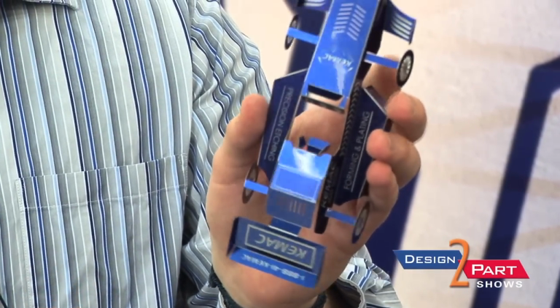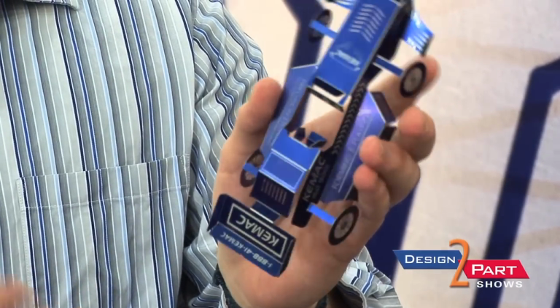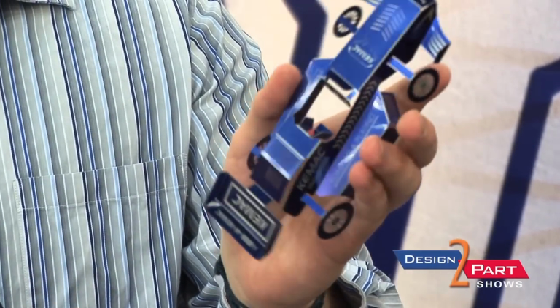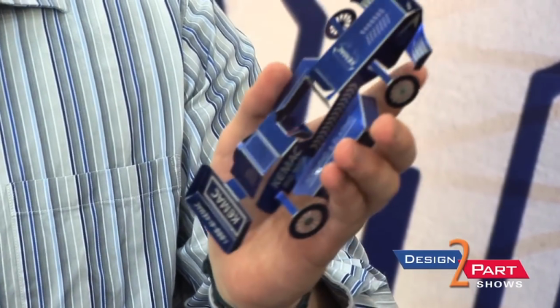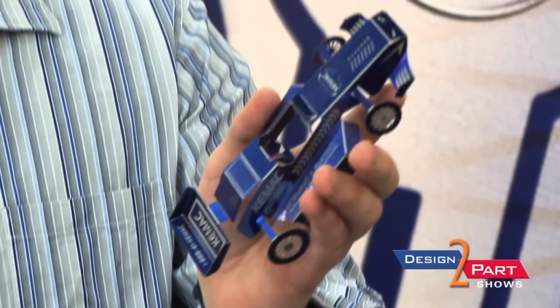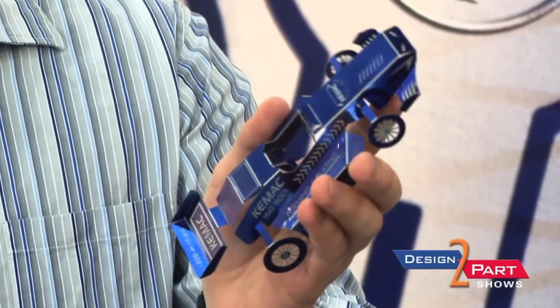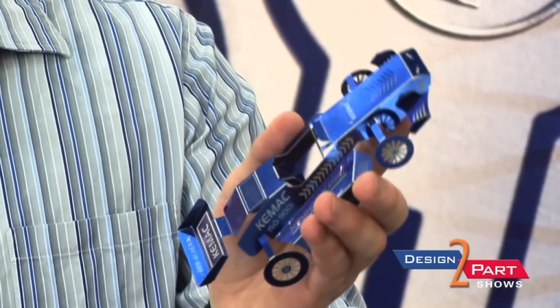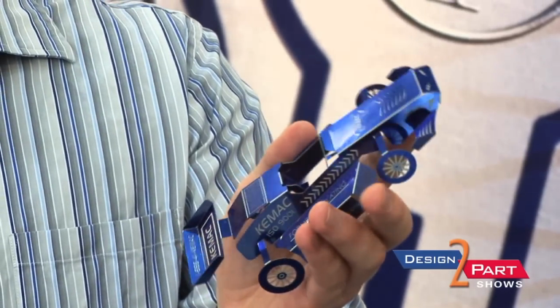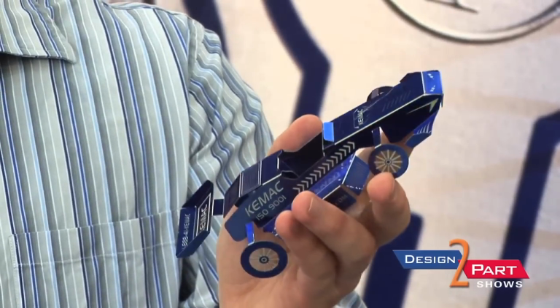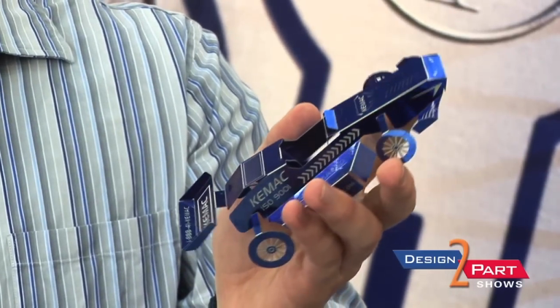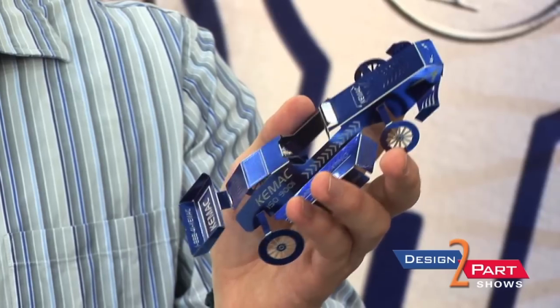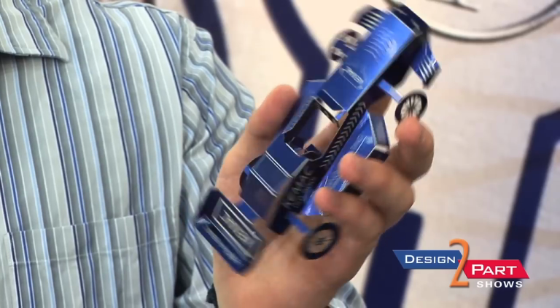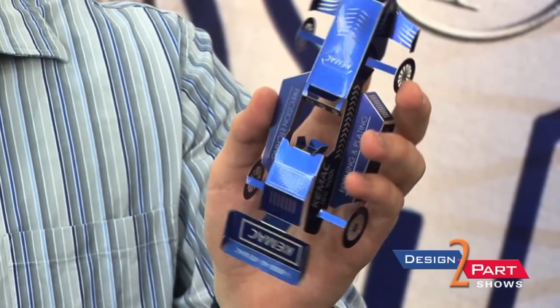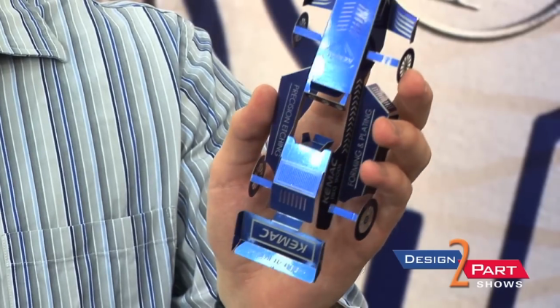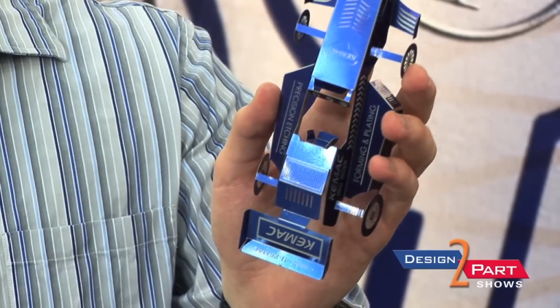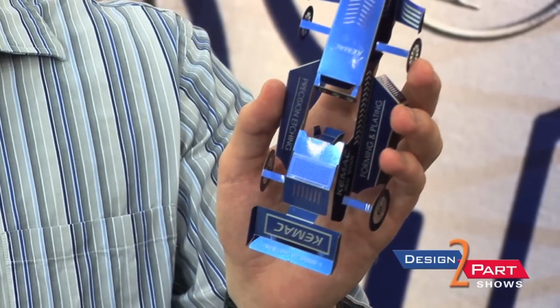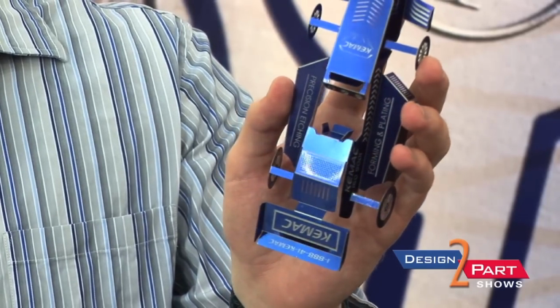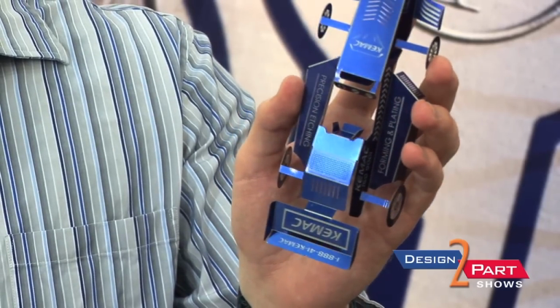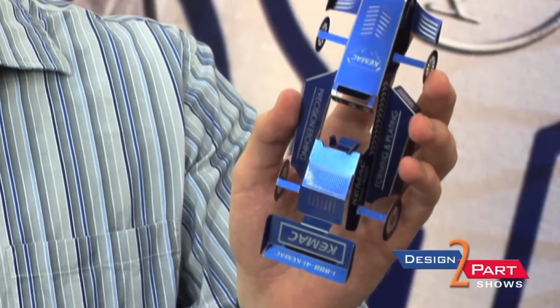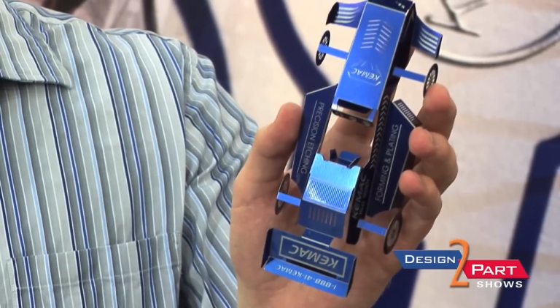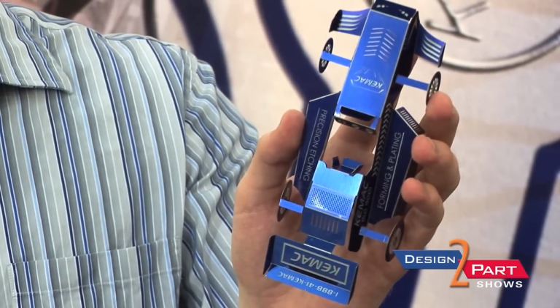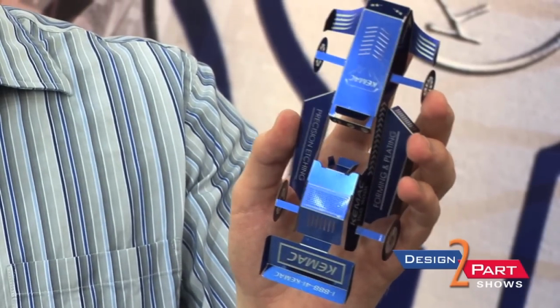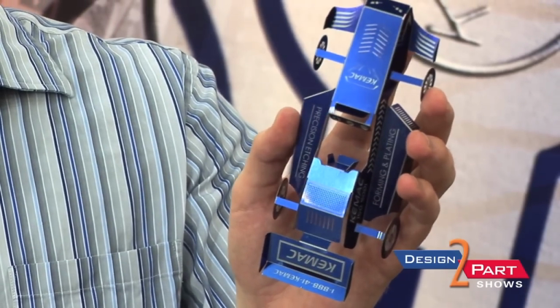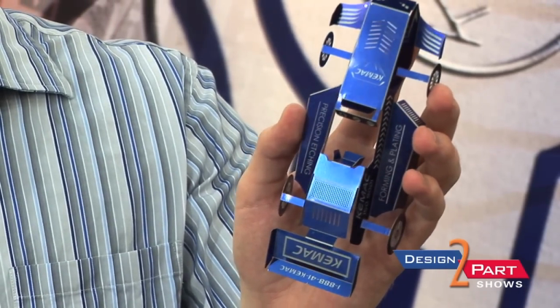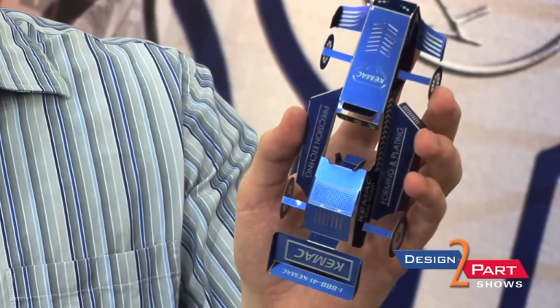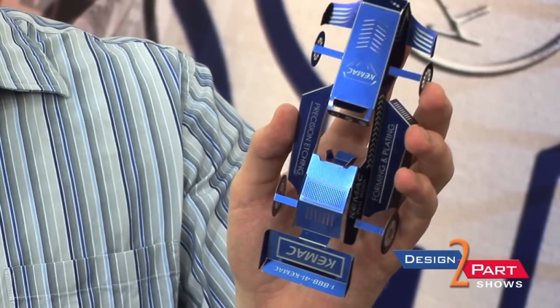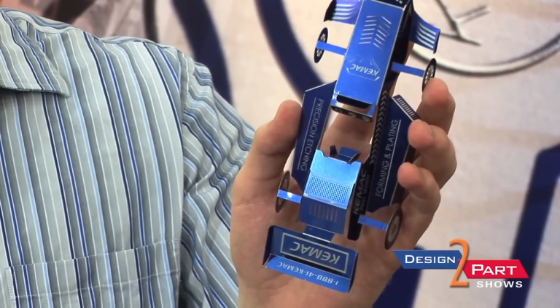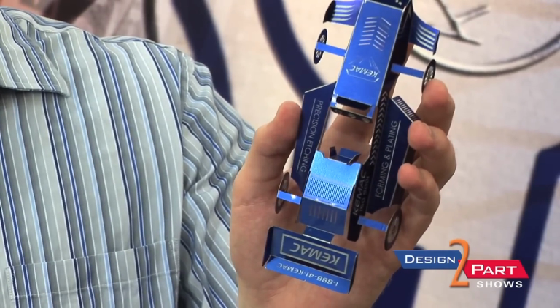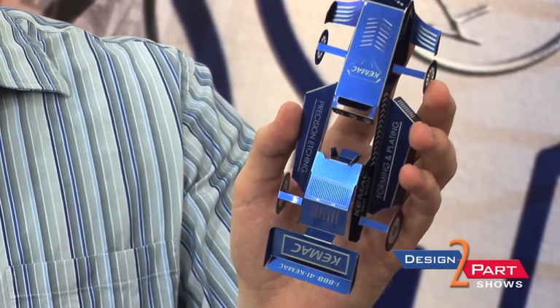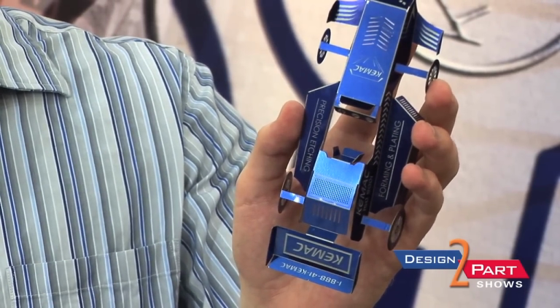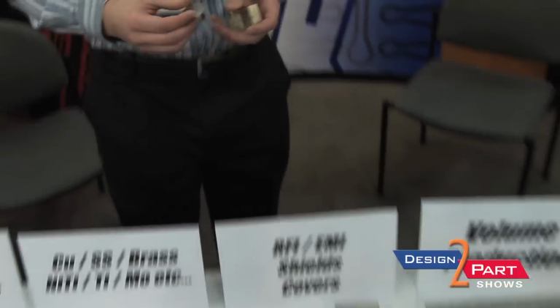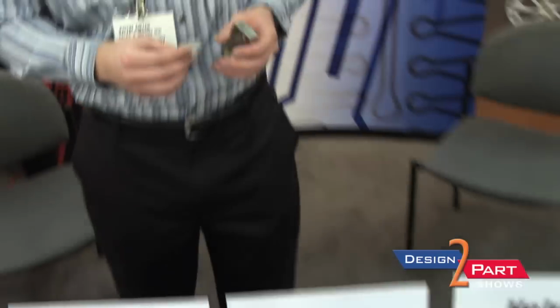The half-etch process can be advantageous for flow channels or for putting your part number on the part during our standard process.